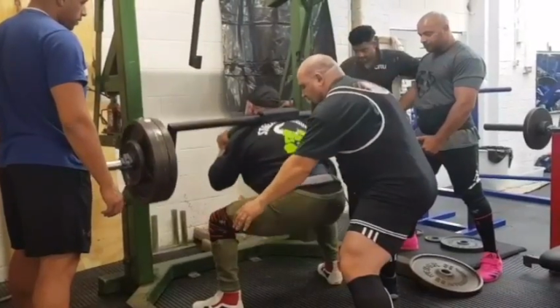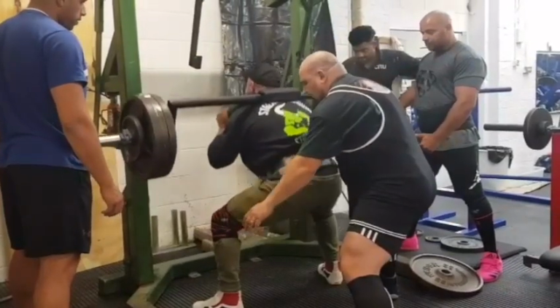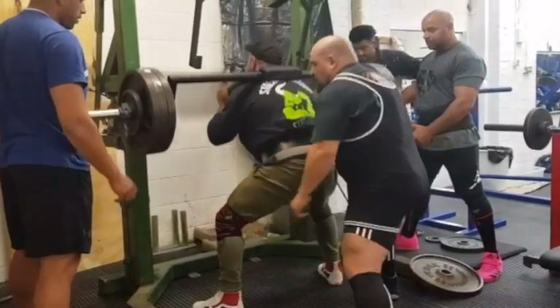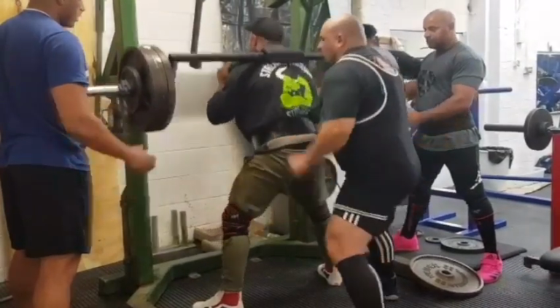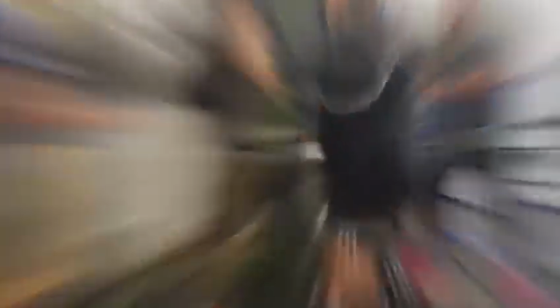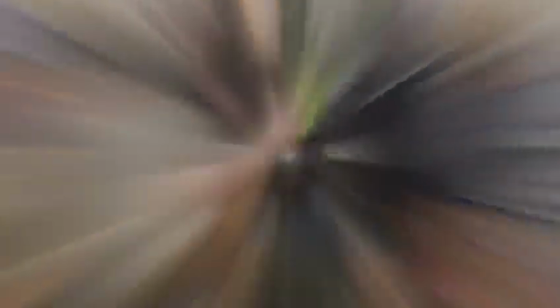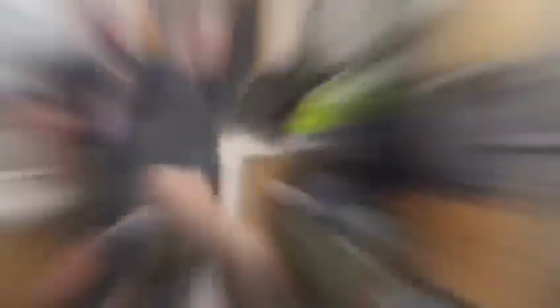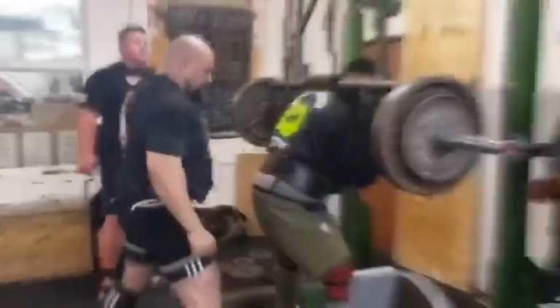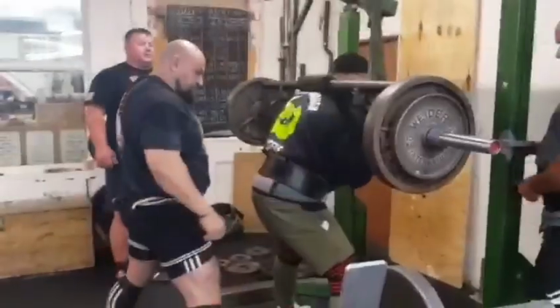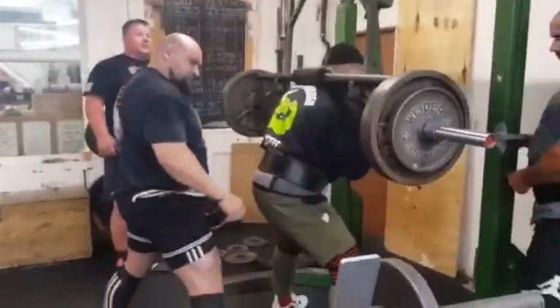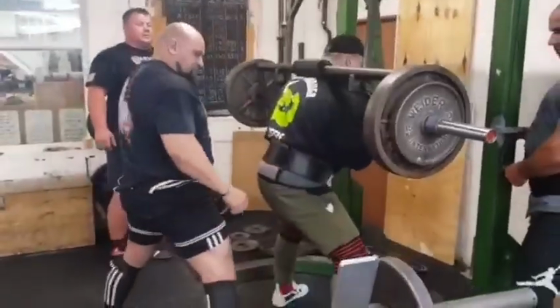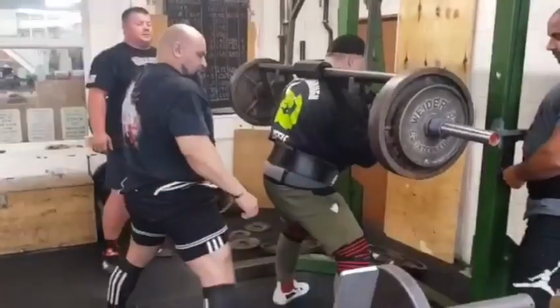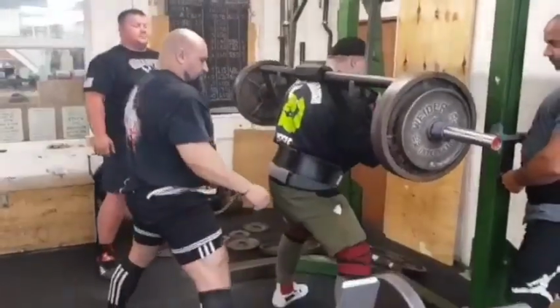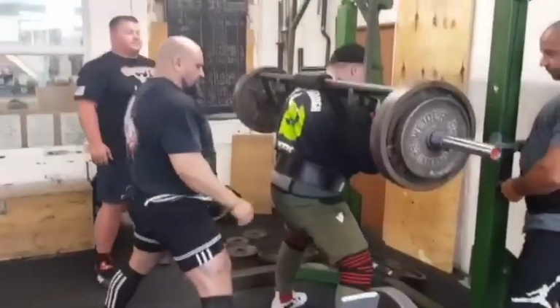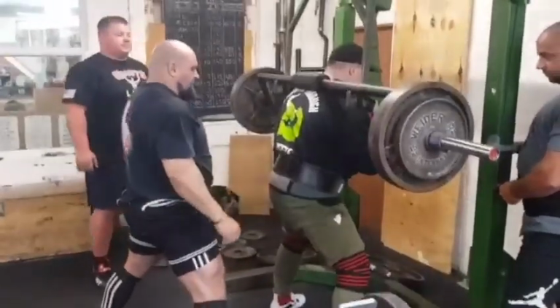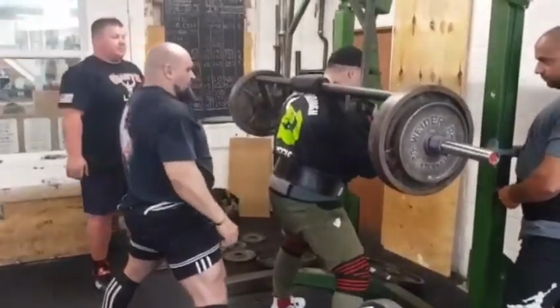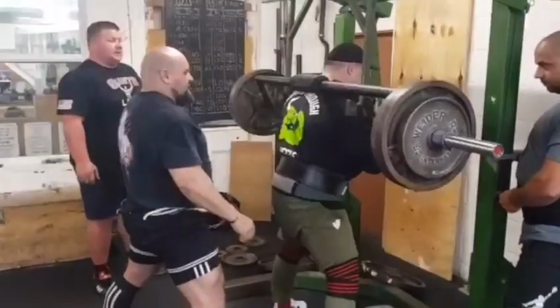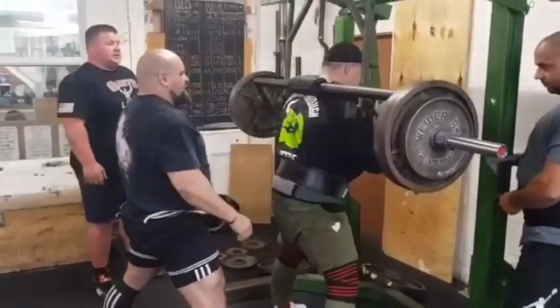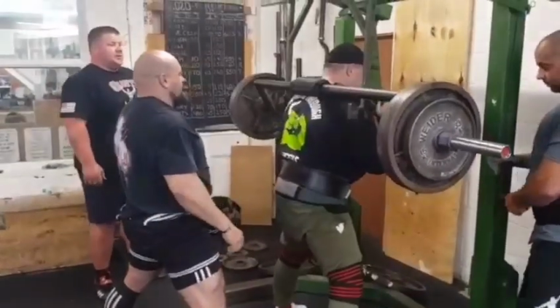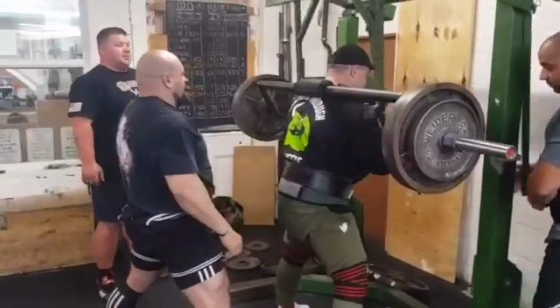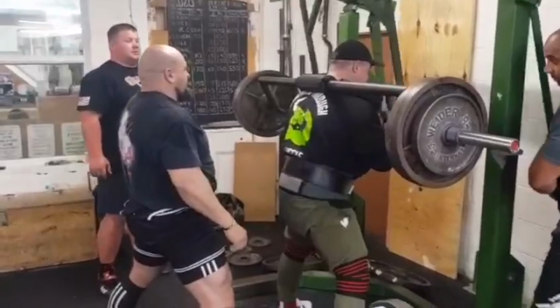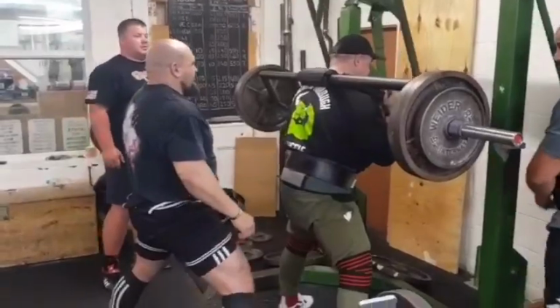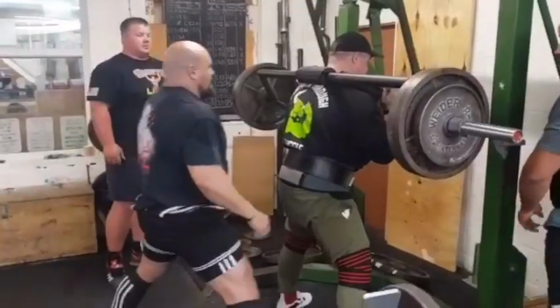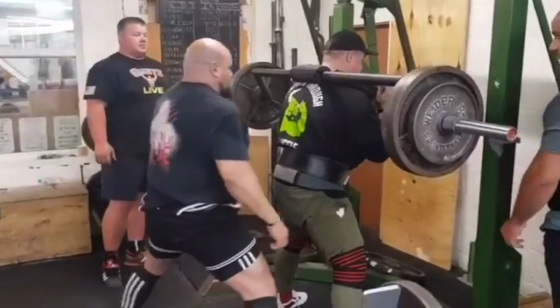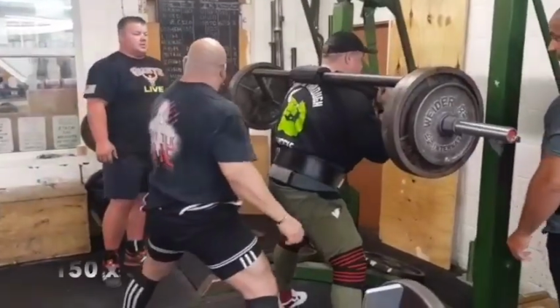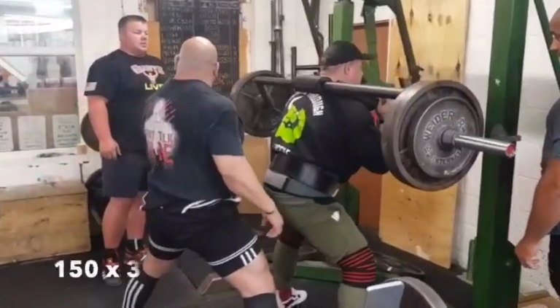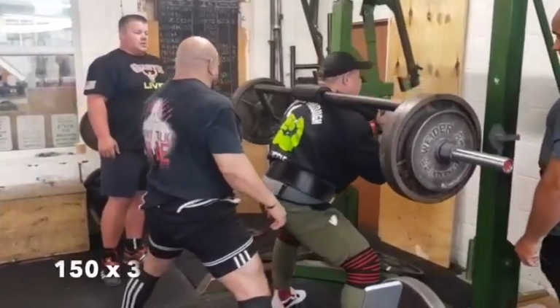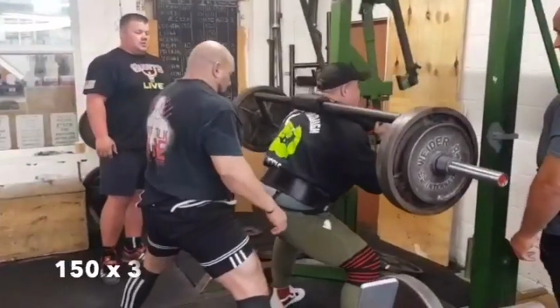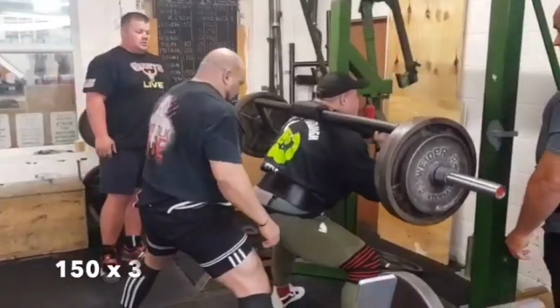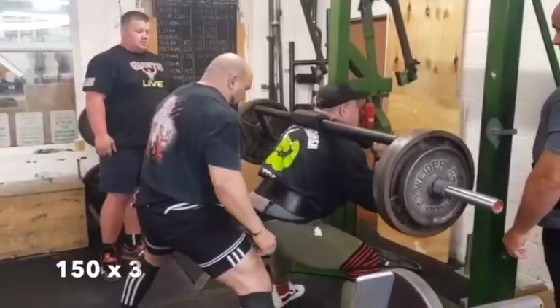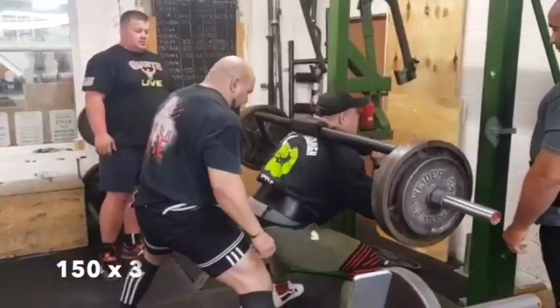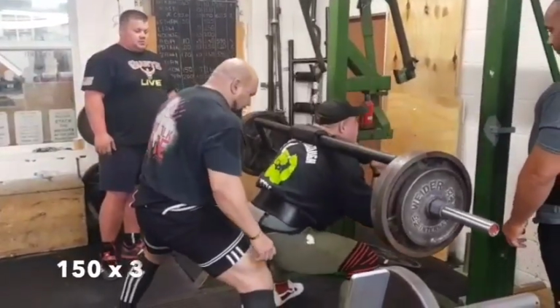We've dropped down to 150, some sets of threes, pausing at the bottom, trying to be as explosive as possible.